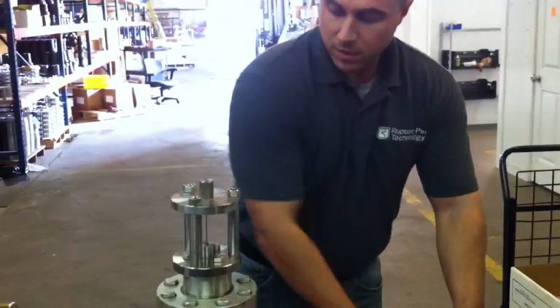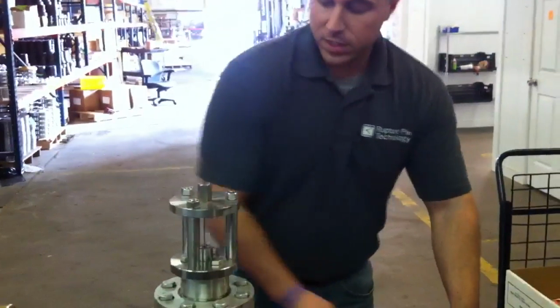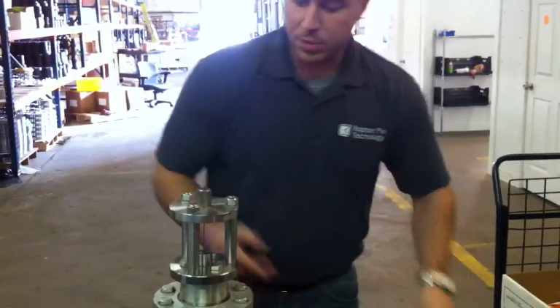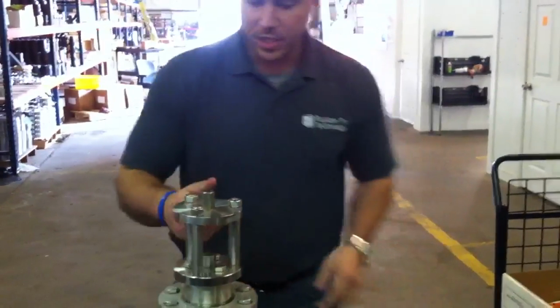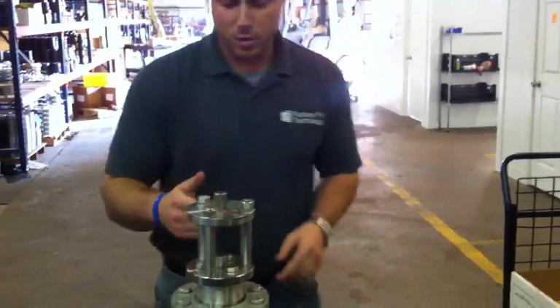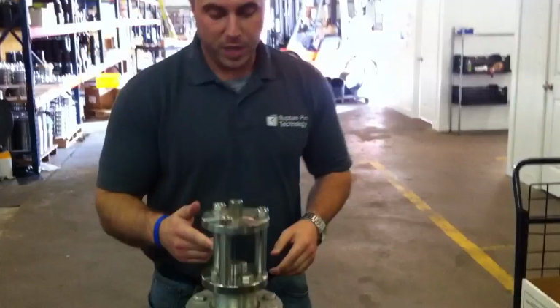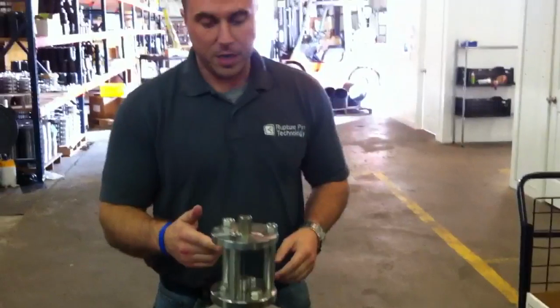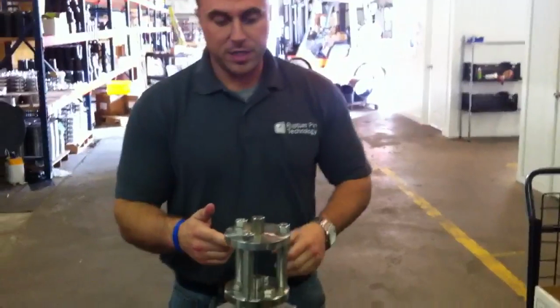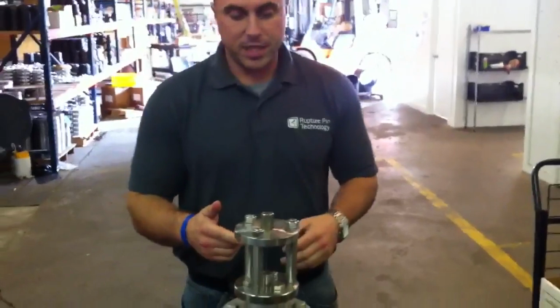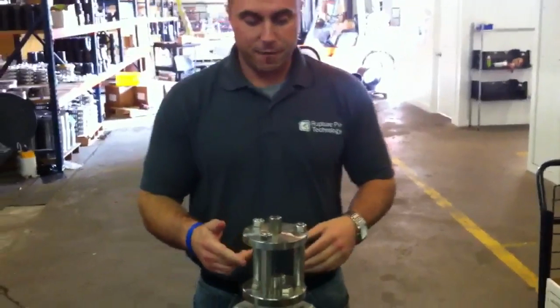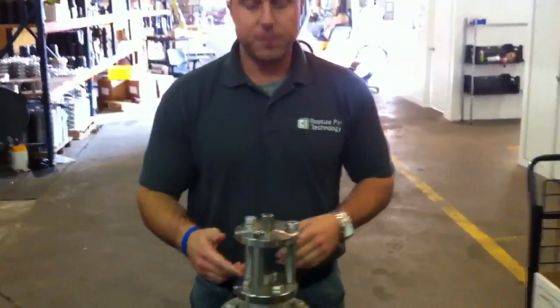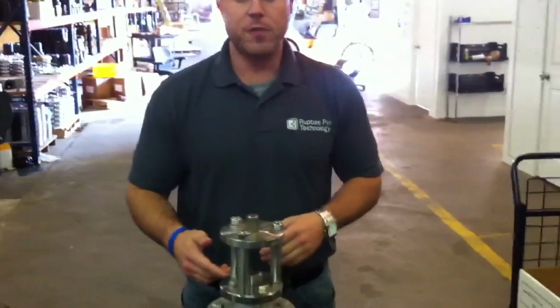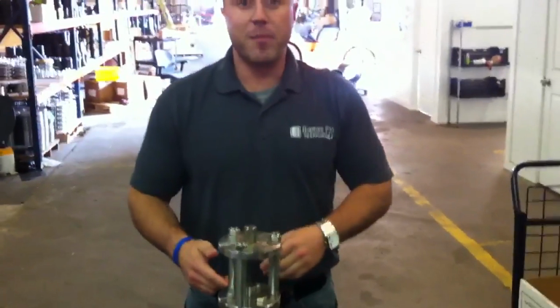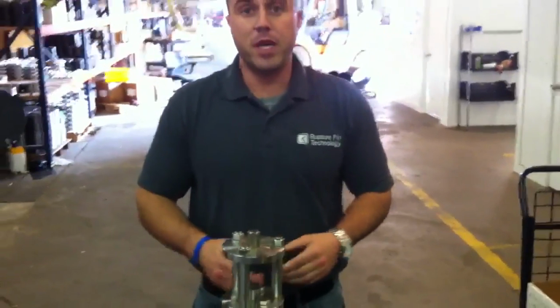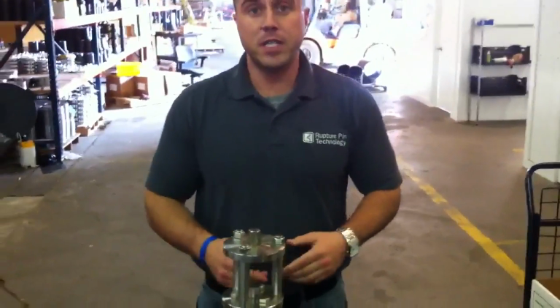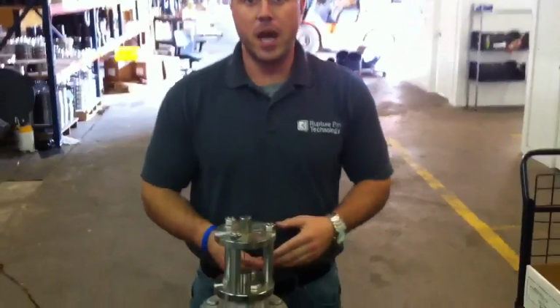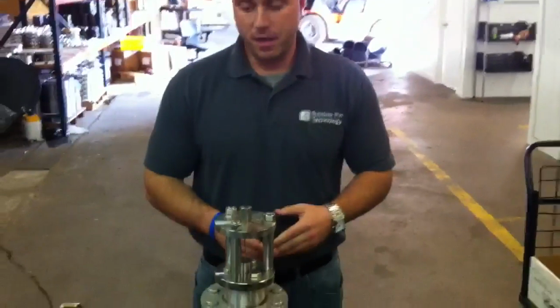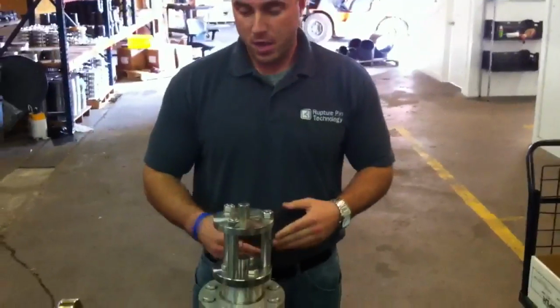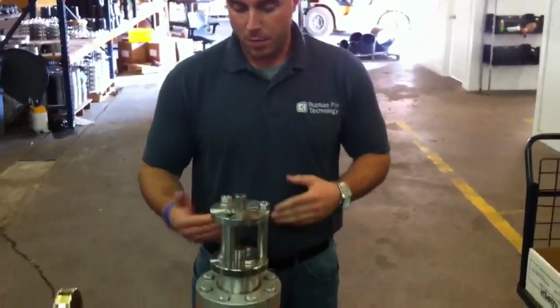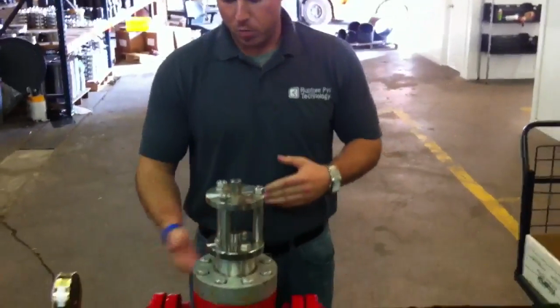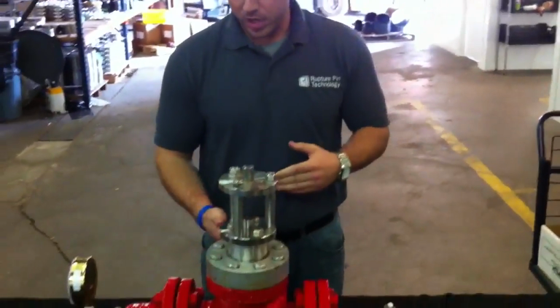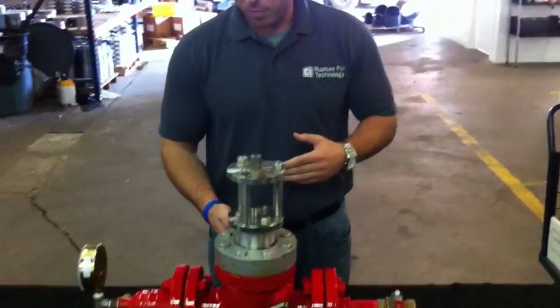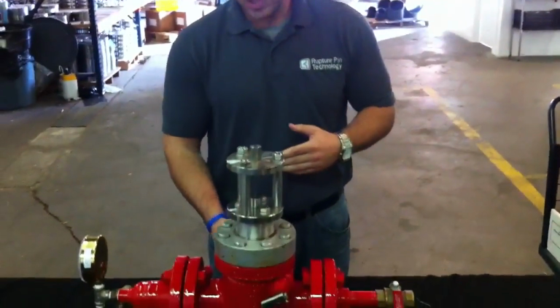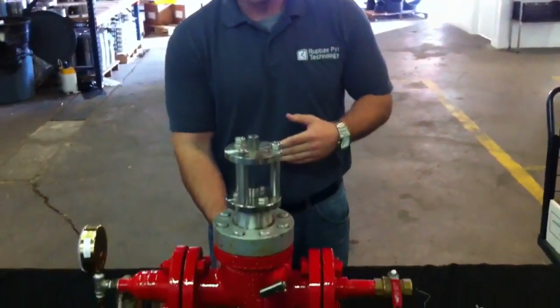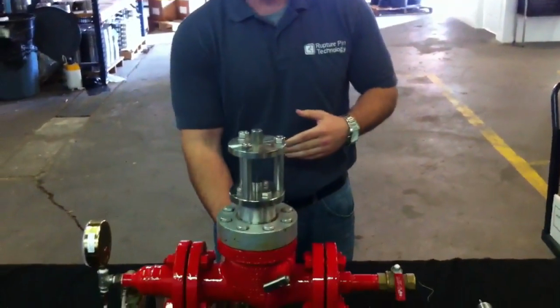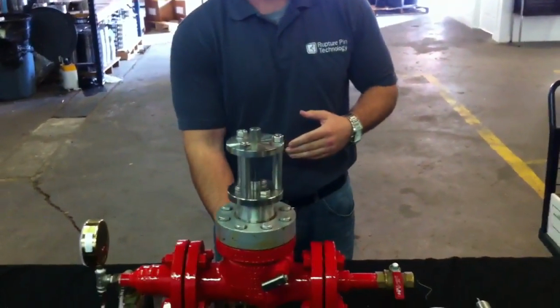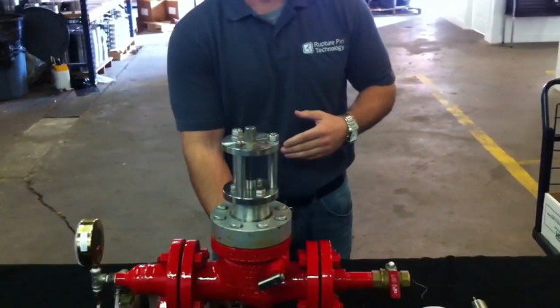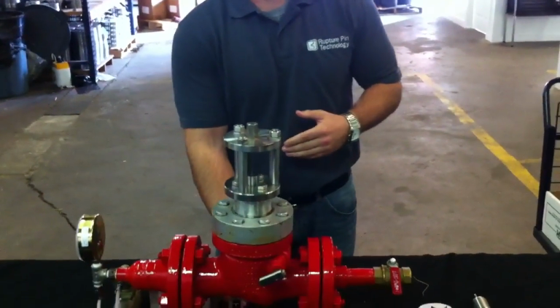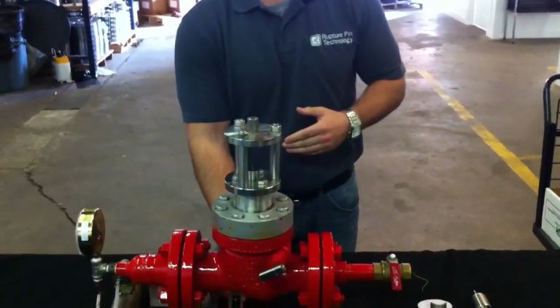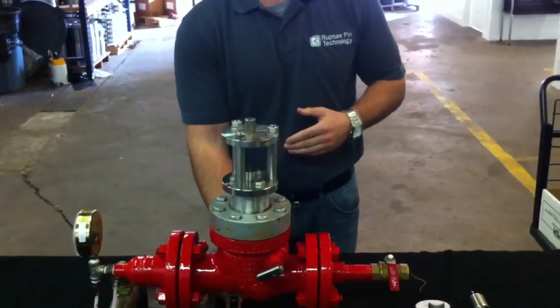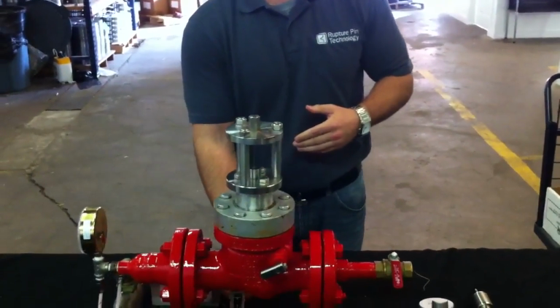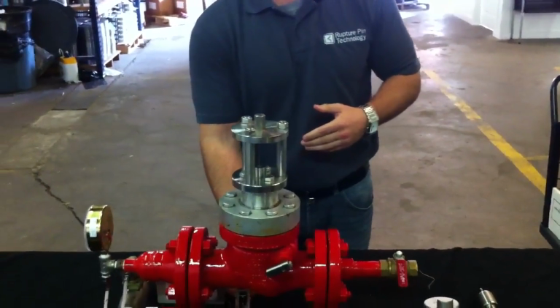This particular pin is set at 55 psi. I'm going to bring up pressure inside the valve and buckle the pin.